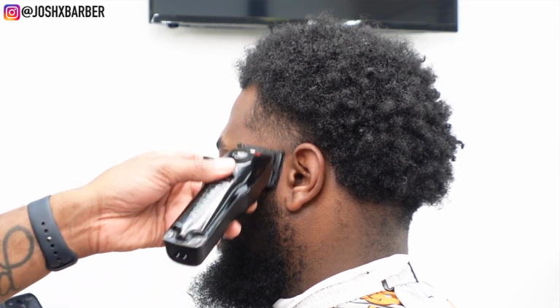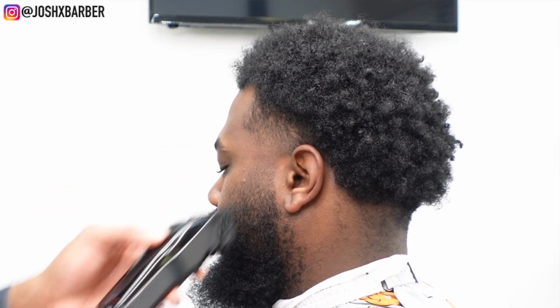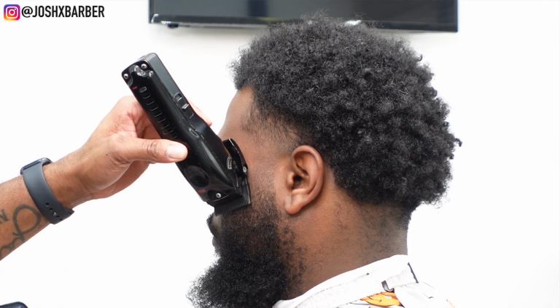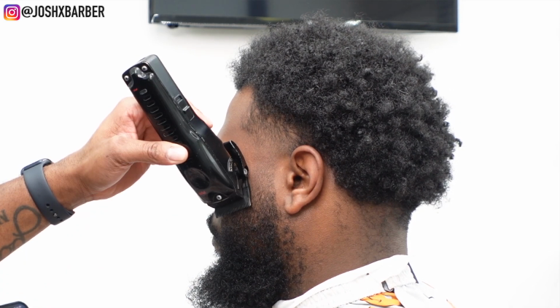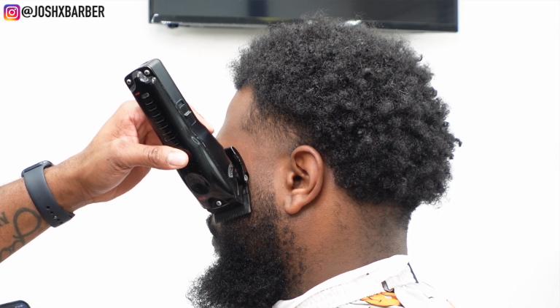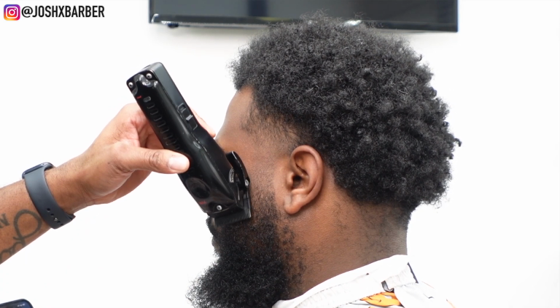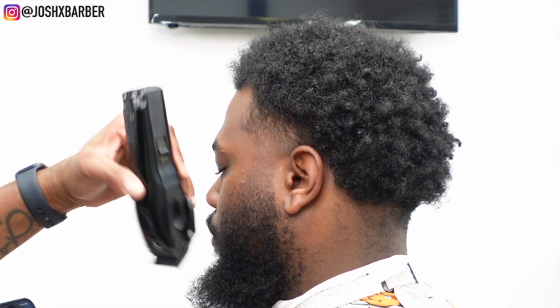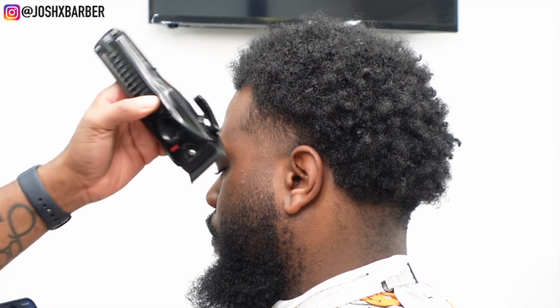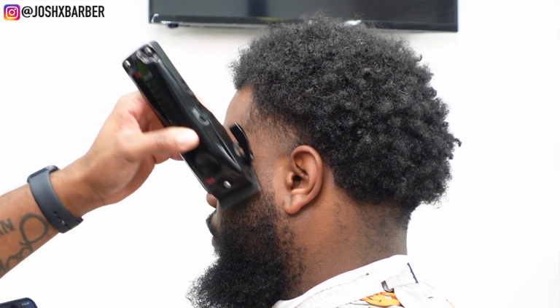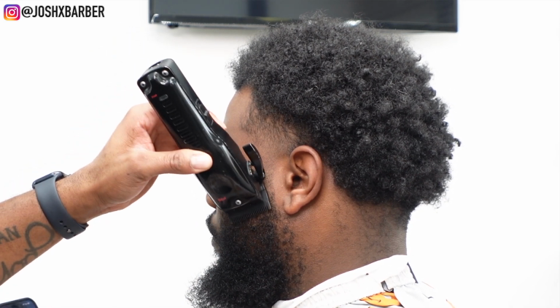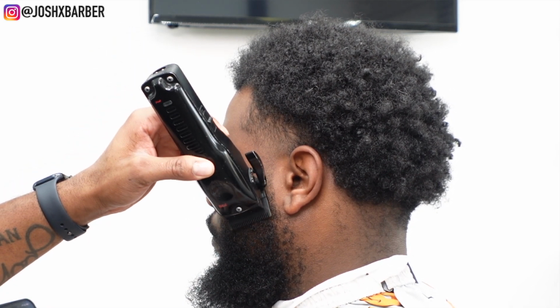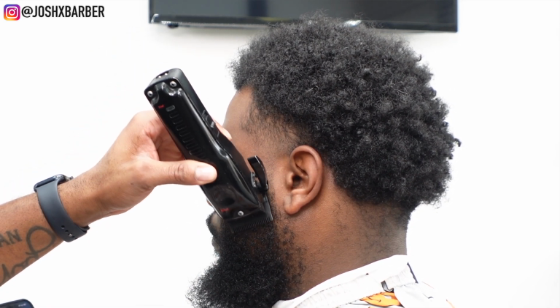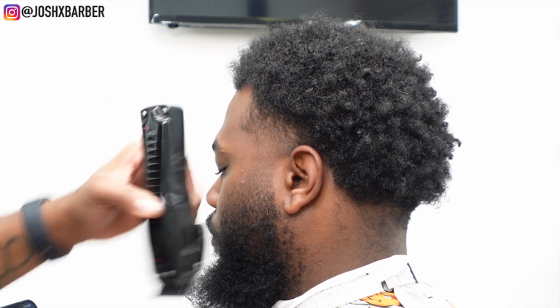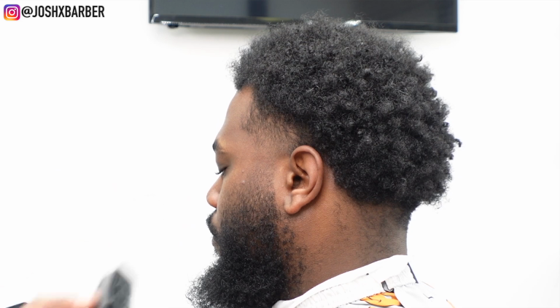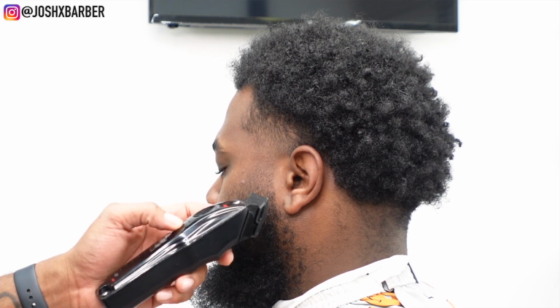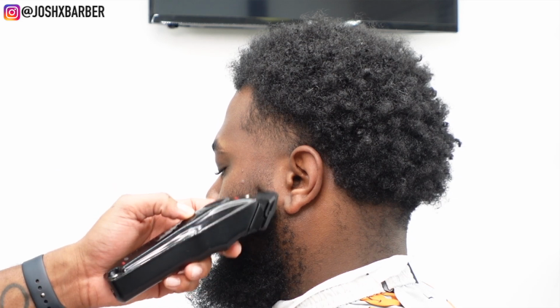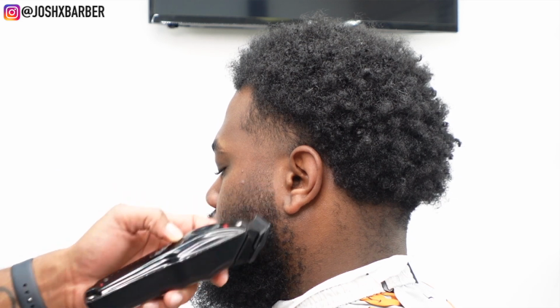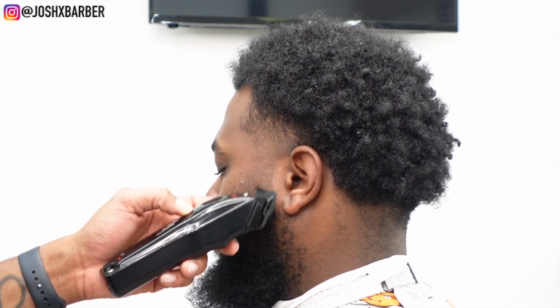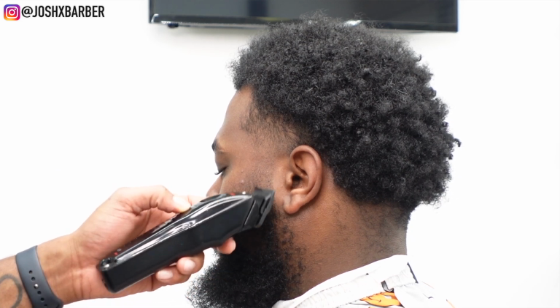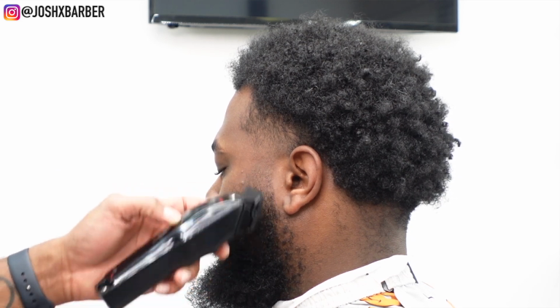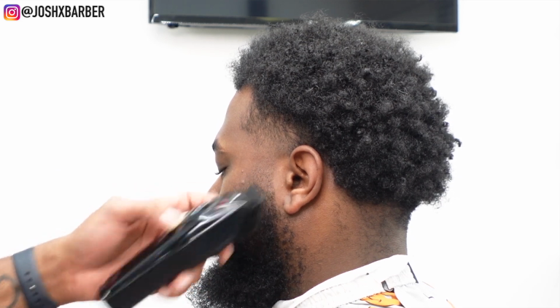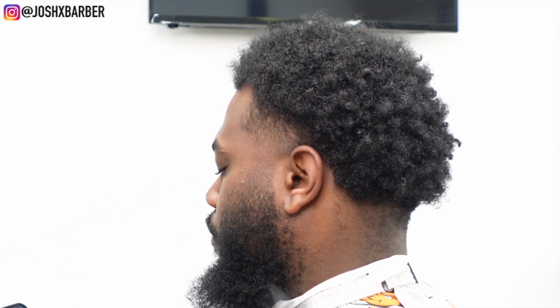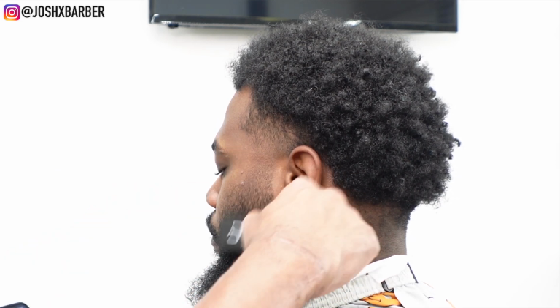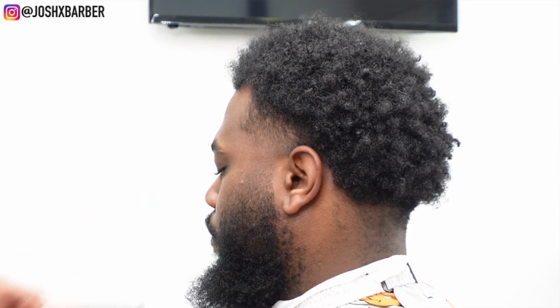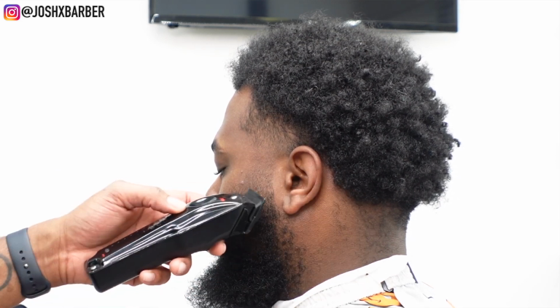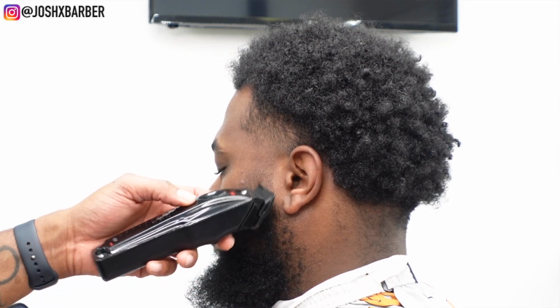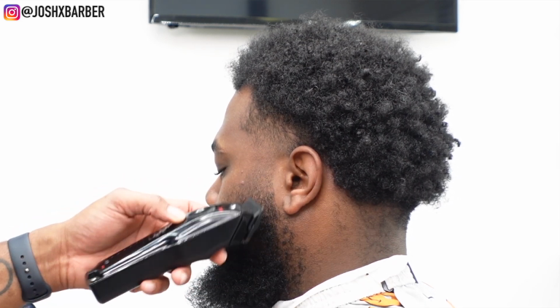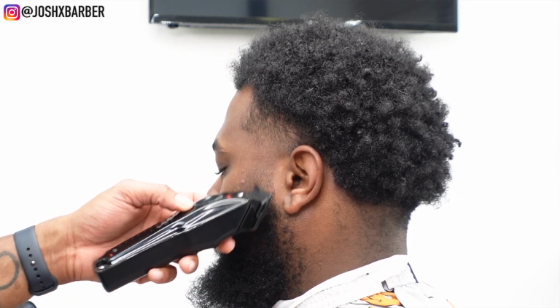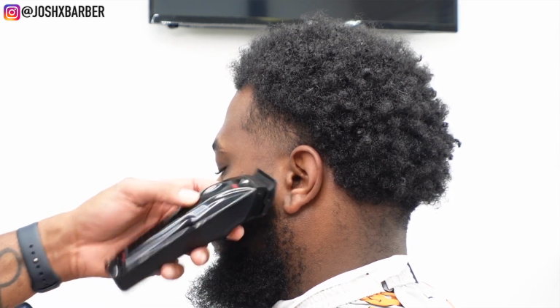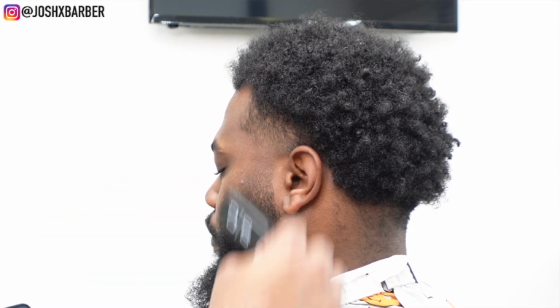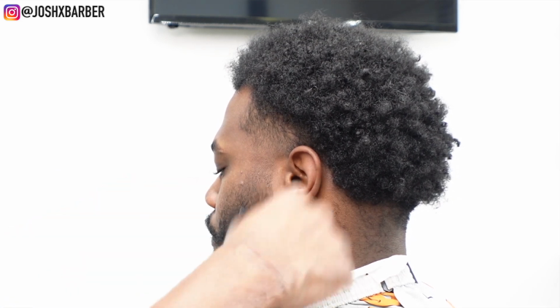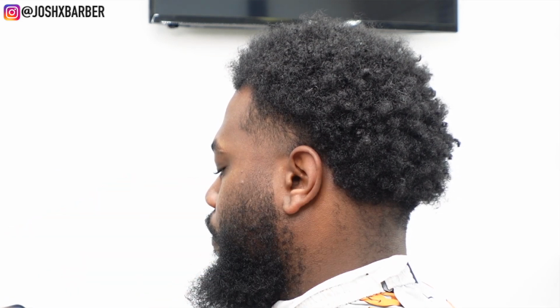Right here I'm just doing a little detail work with no guard on to really hit some dark areas and get the blend looking how I want it.